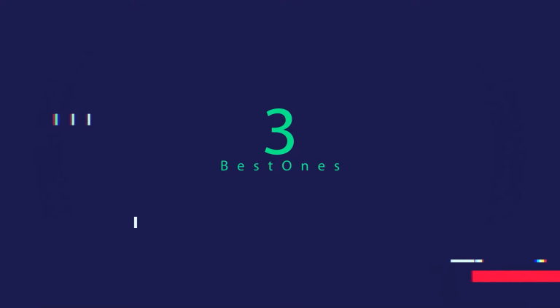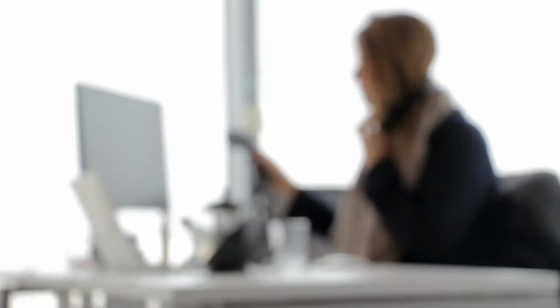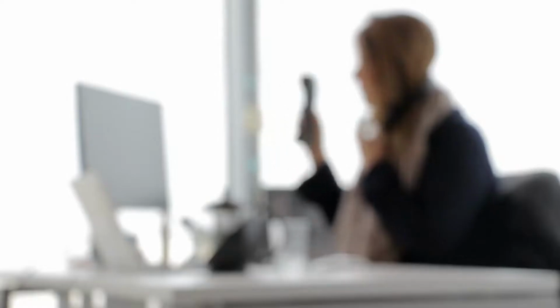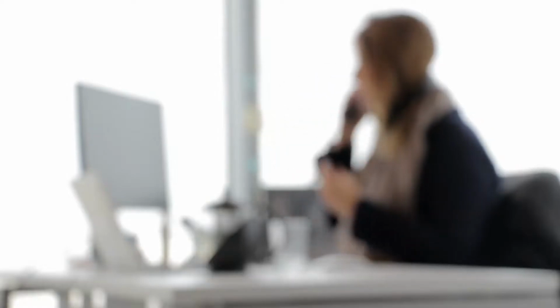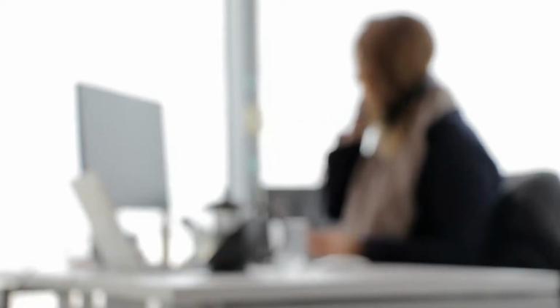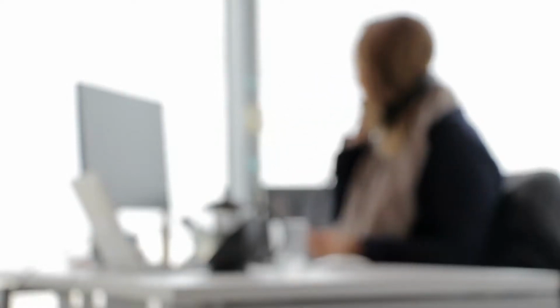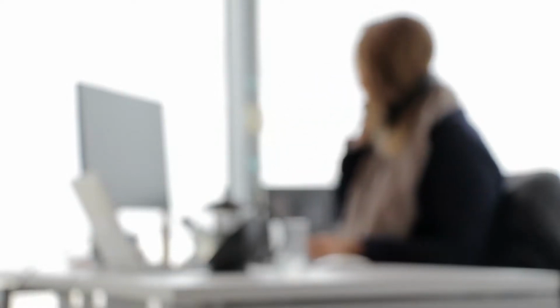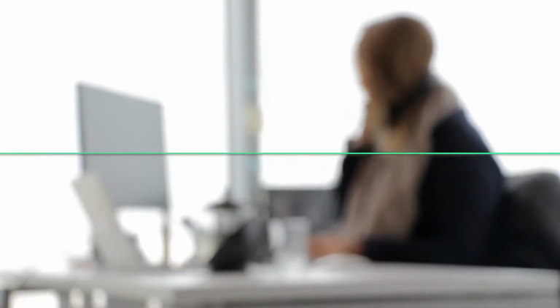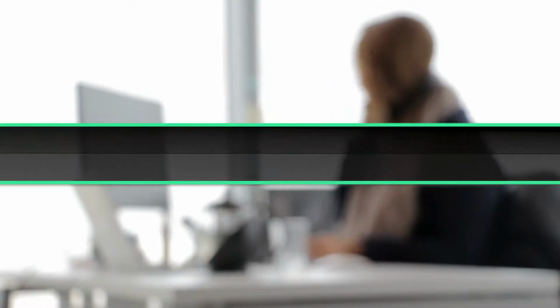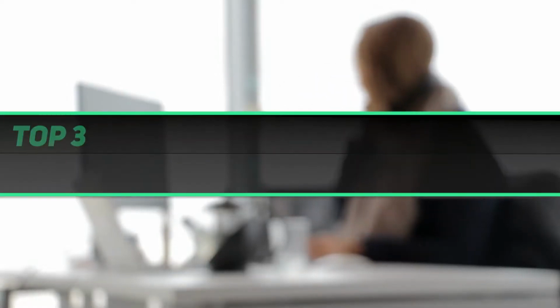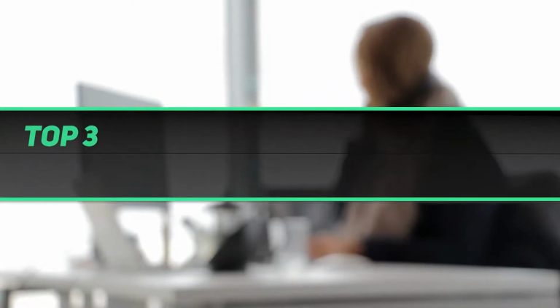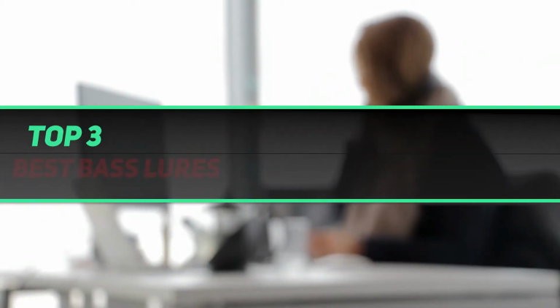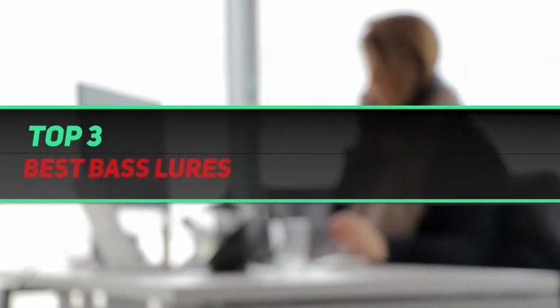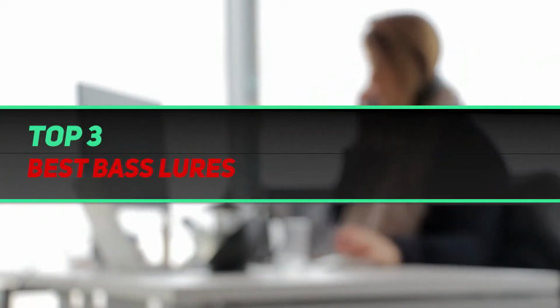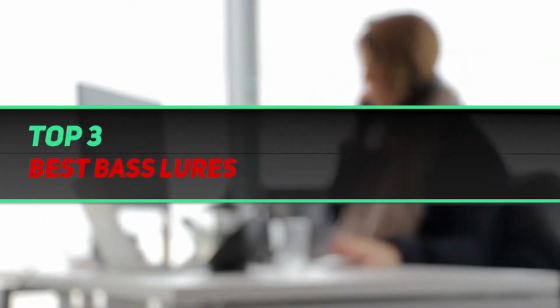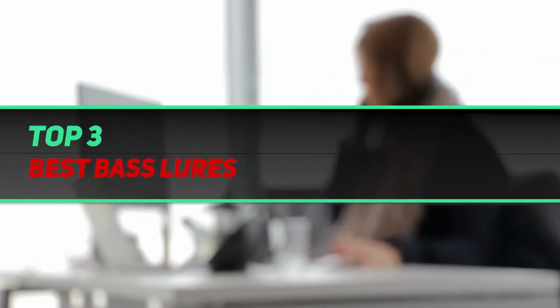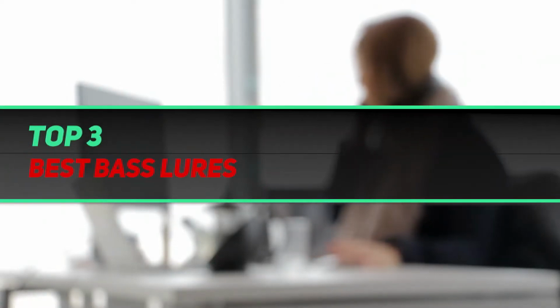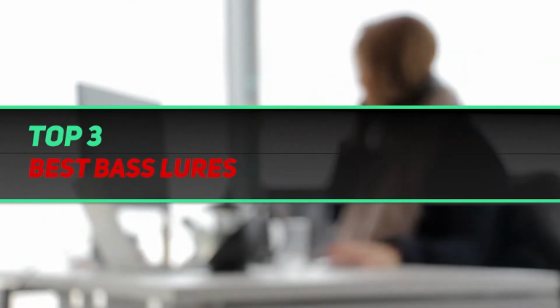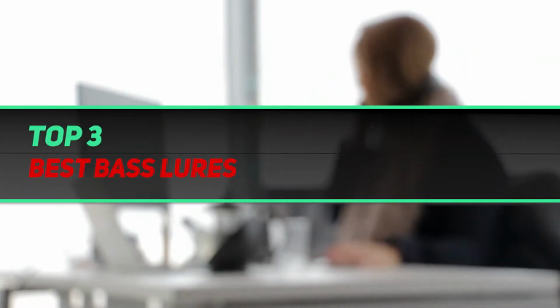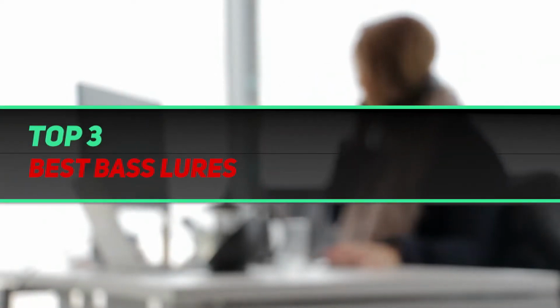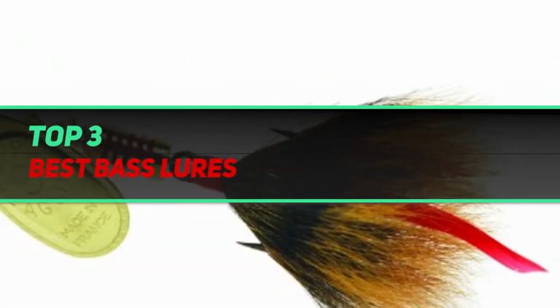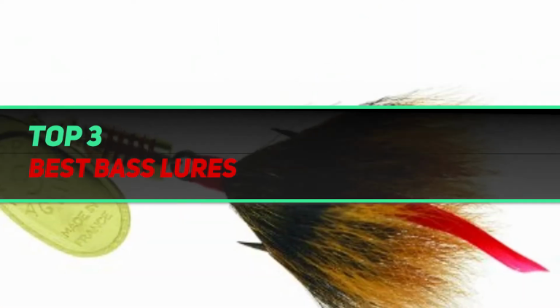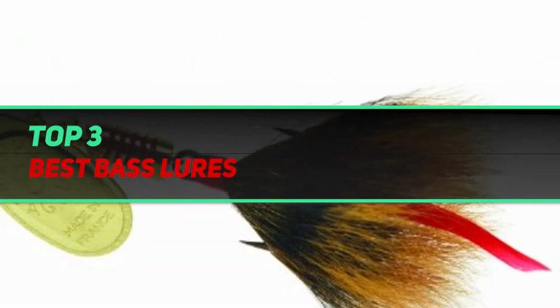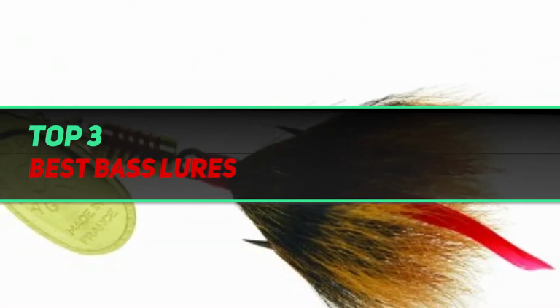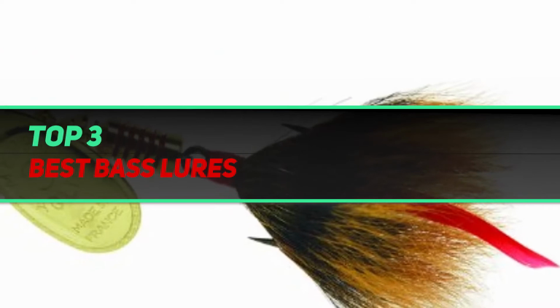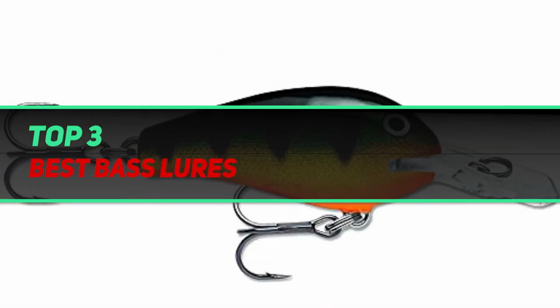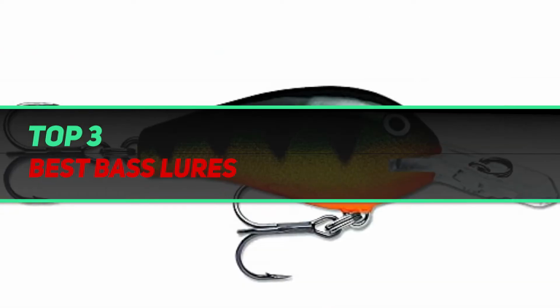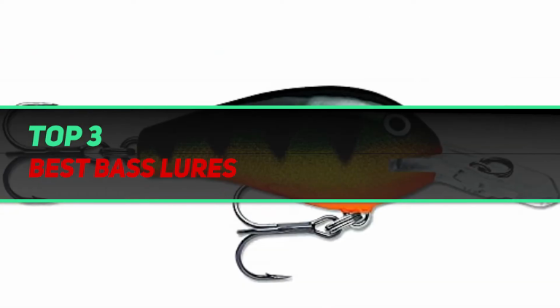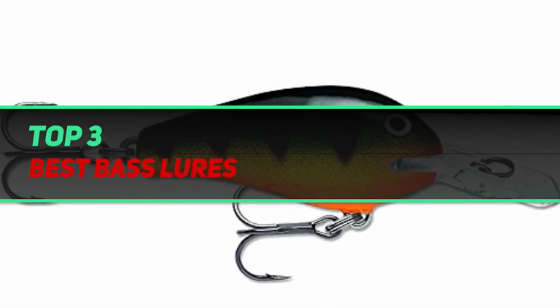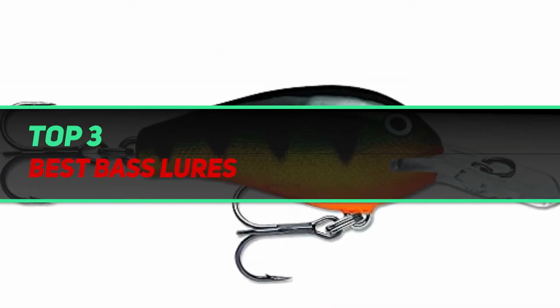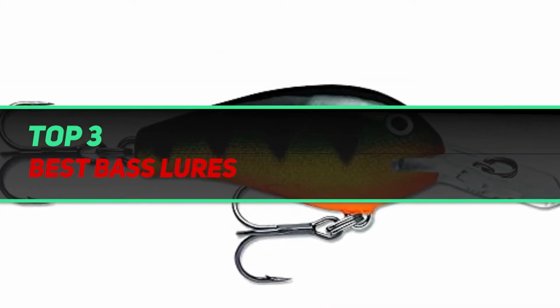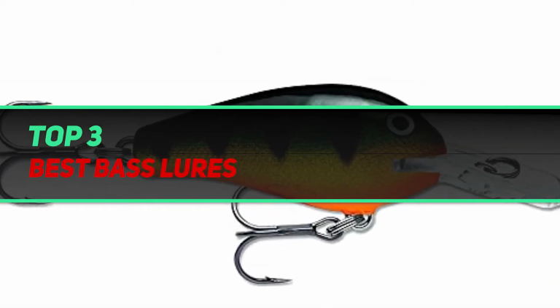Hi guys, welcome back to my channel. In today's video, we're gonna check out the top 3 best bass lures.